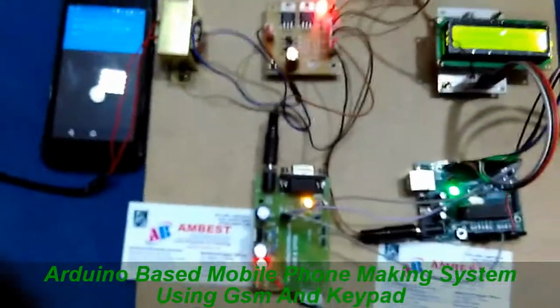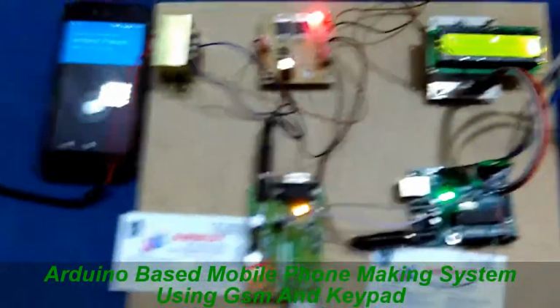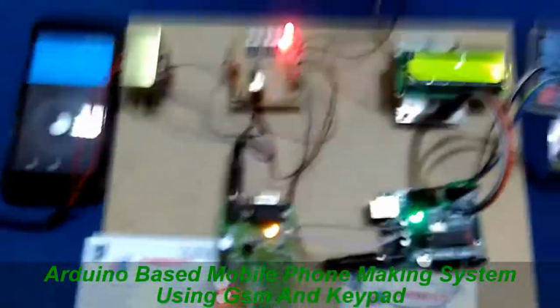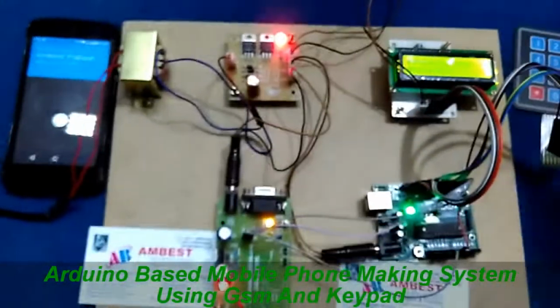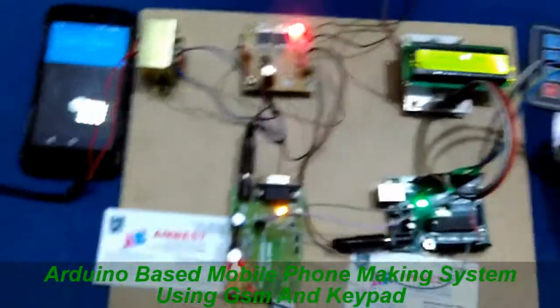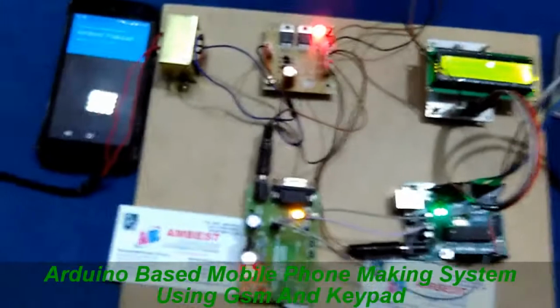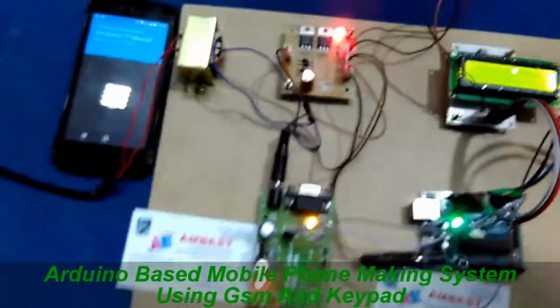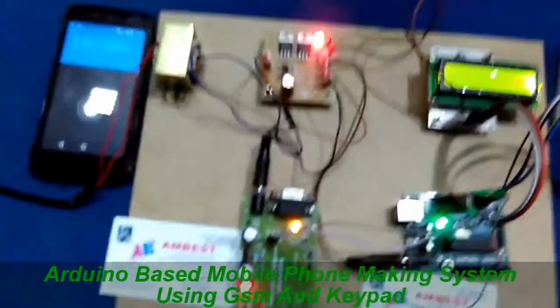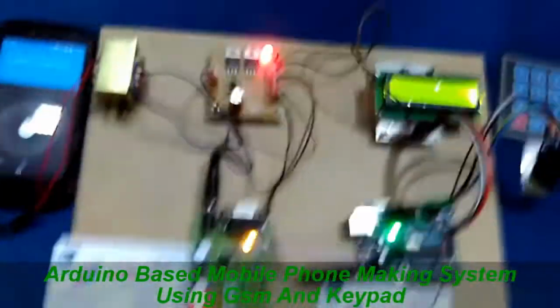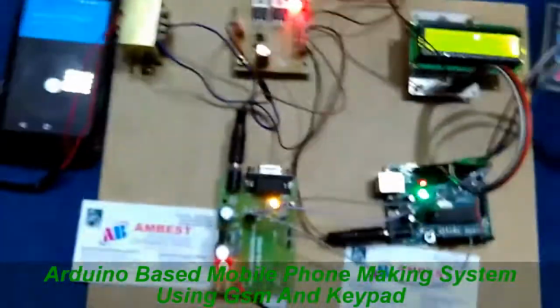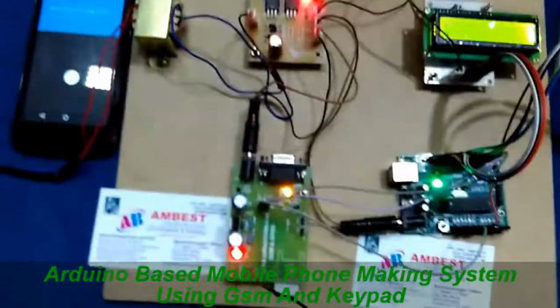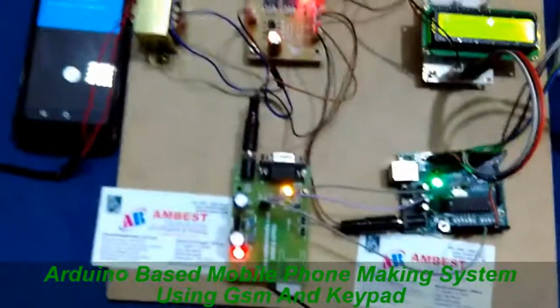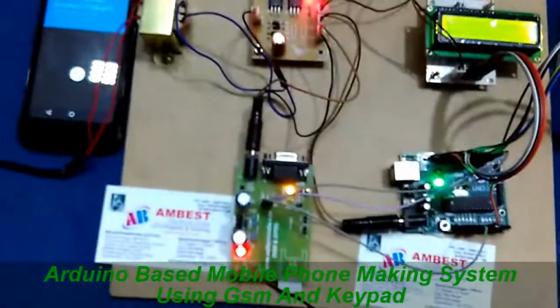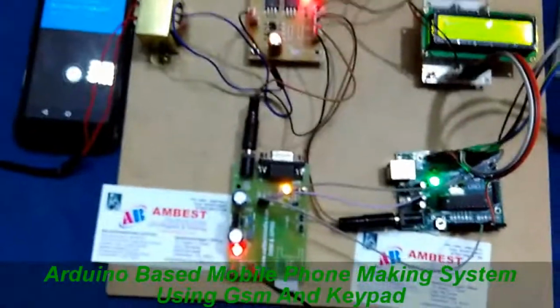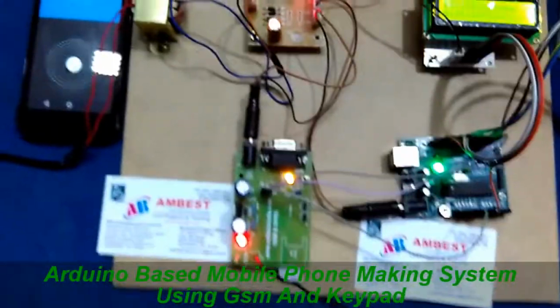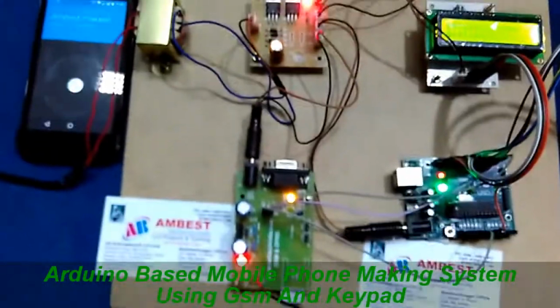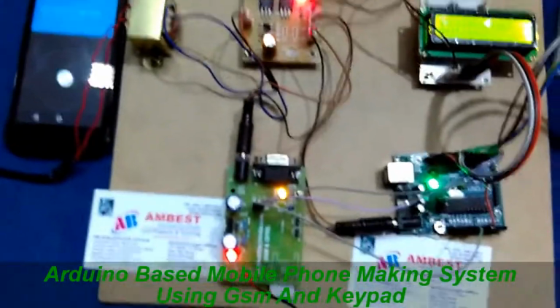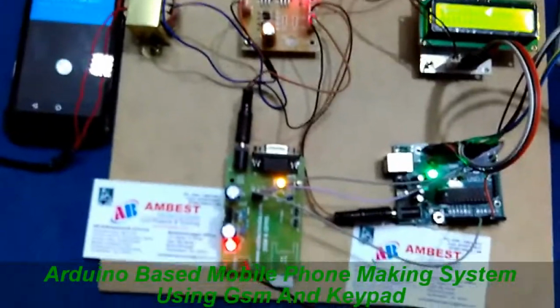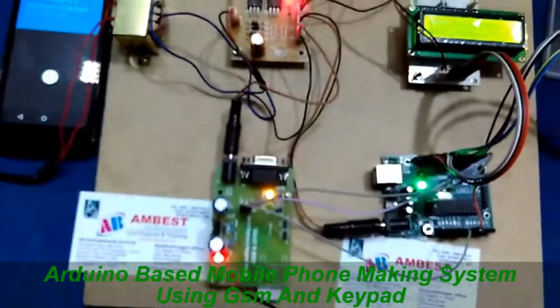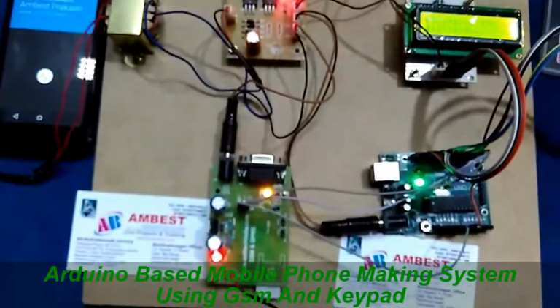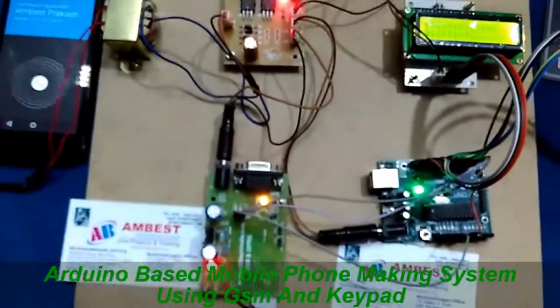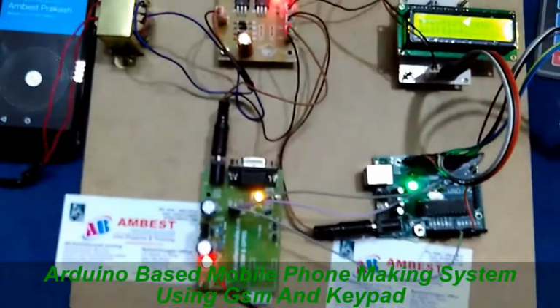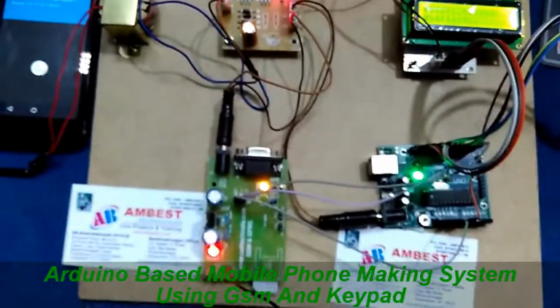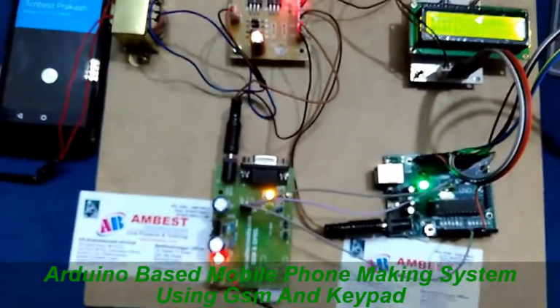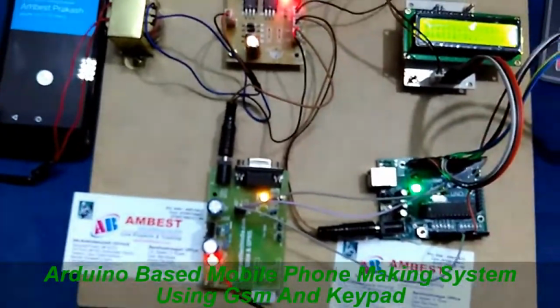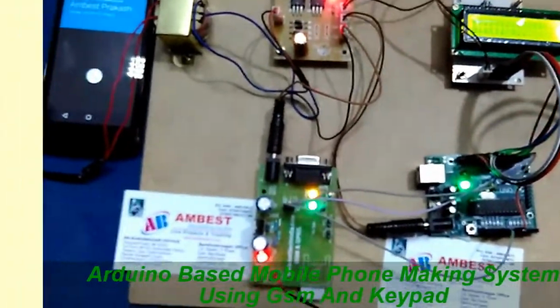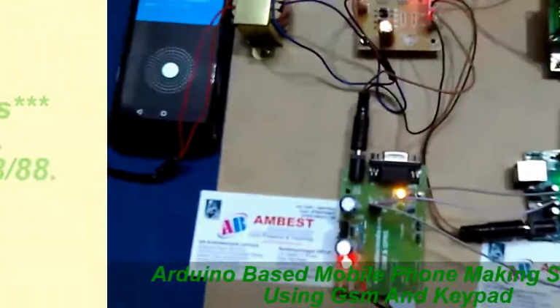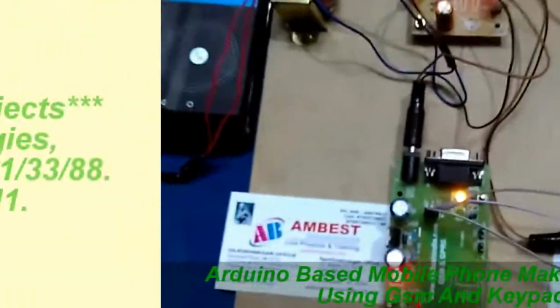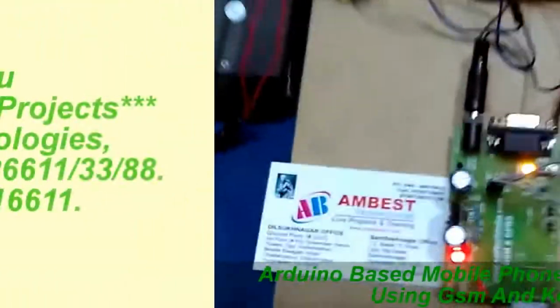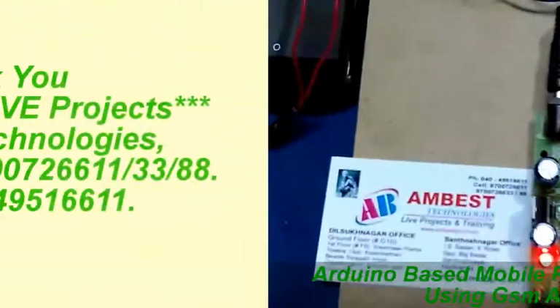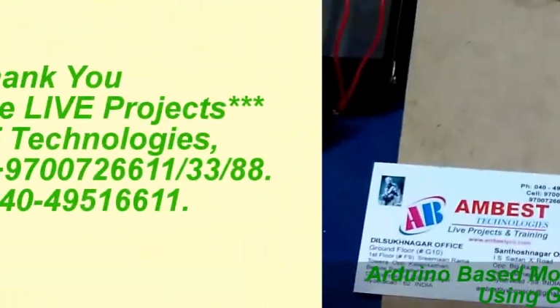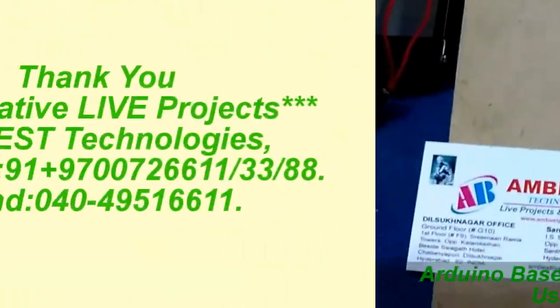As you can see, you can call to any network mobile using this system. Thank you for watching.